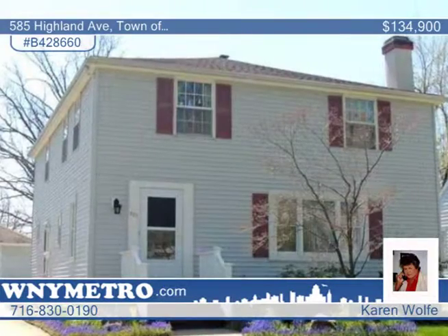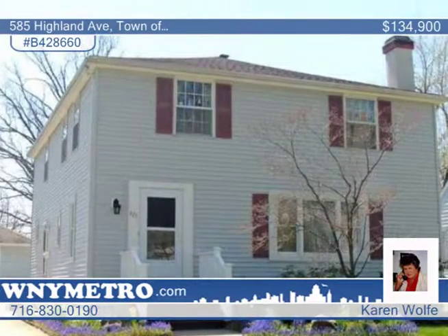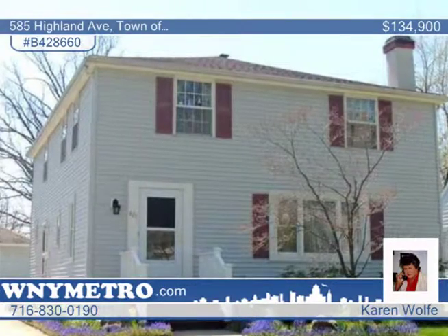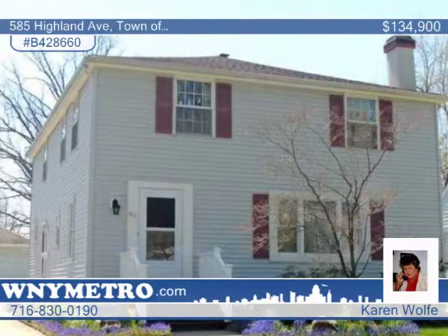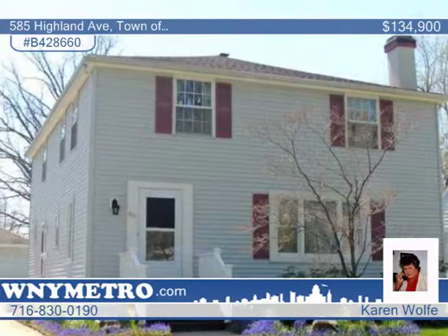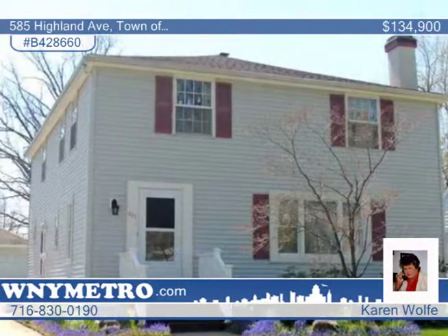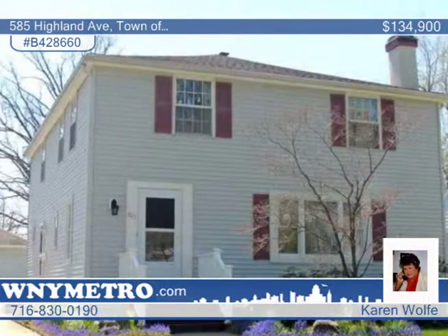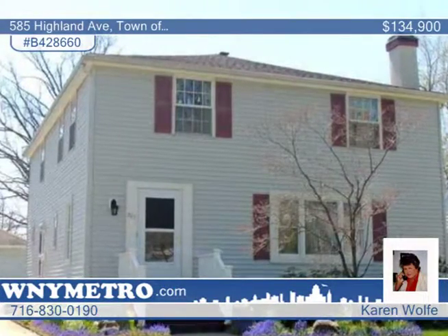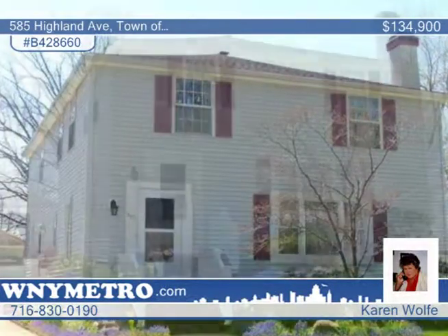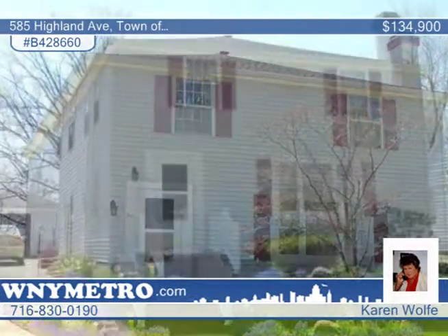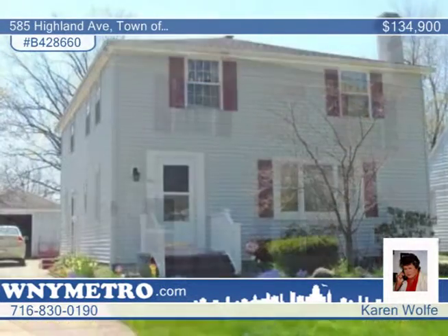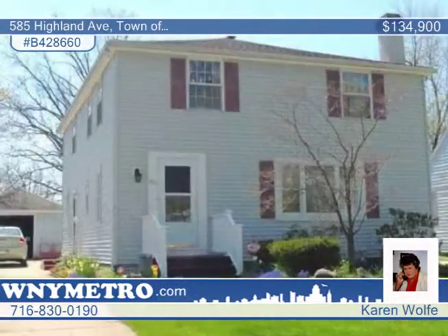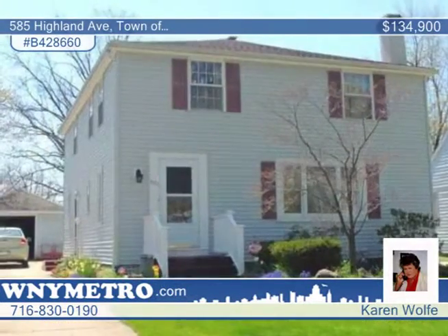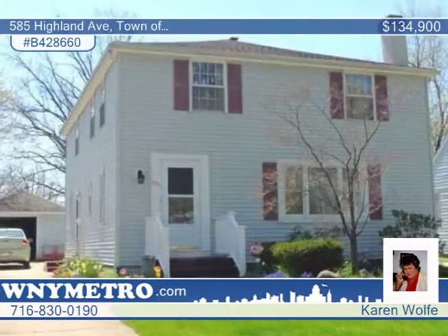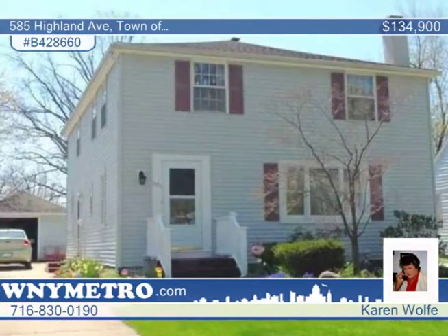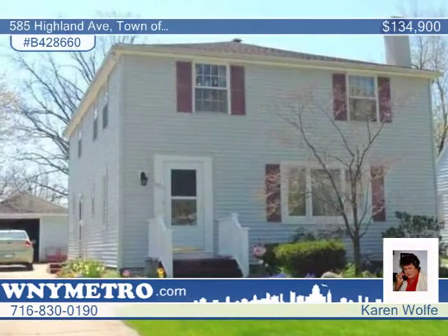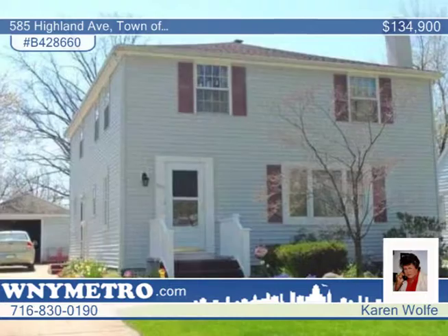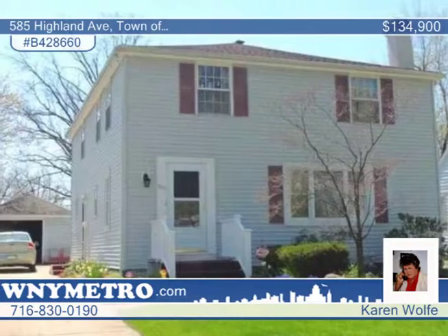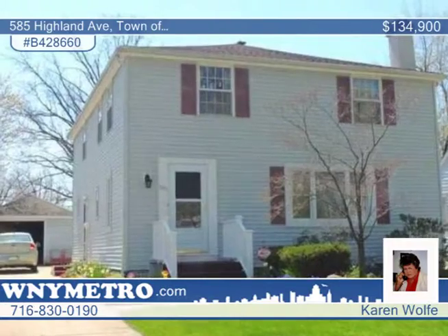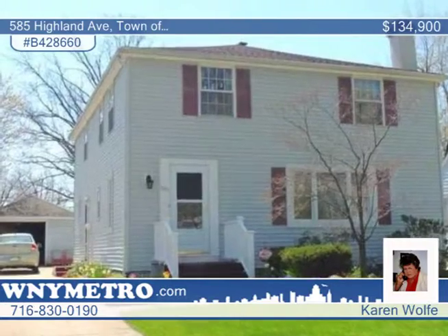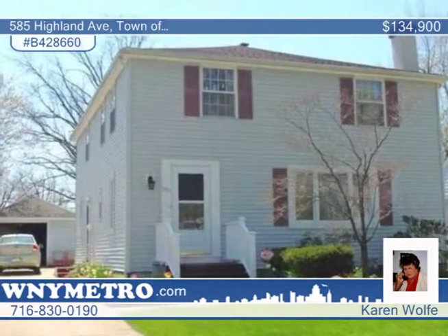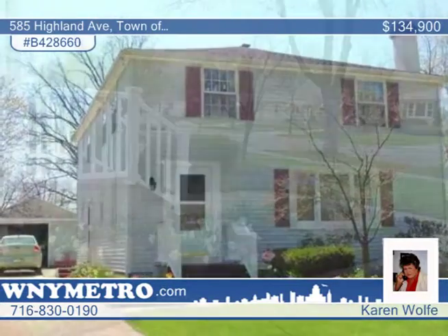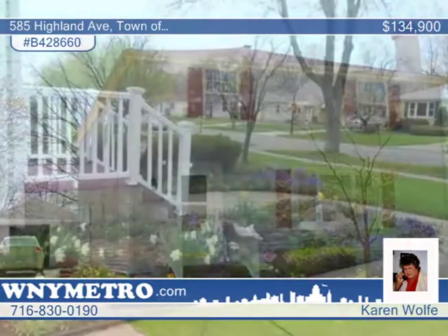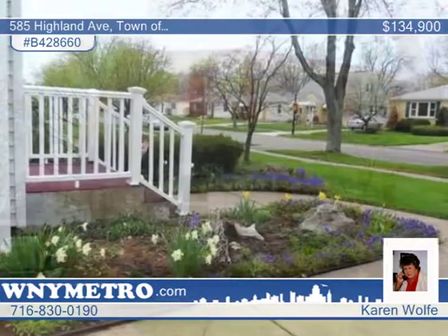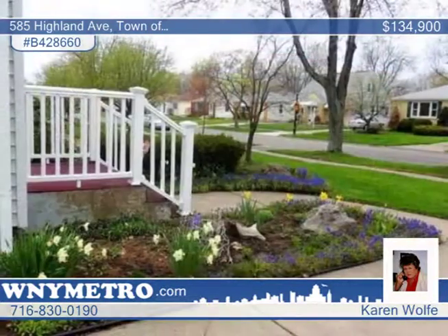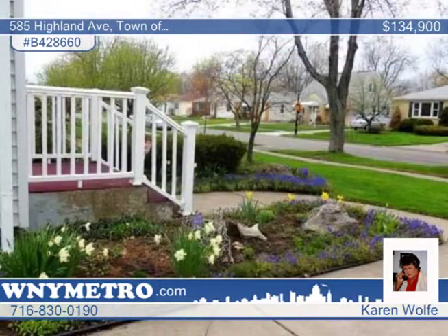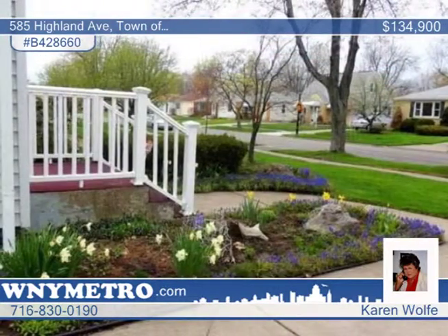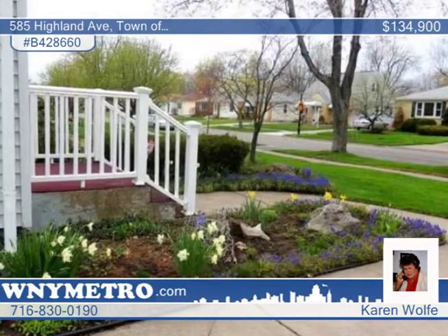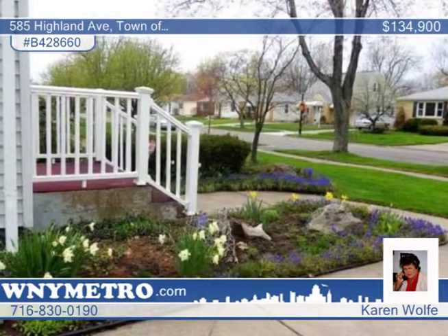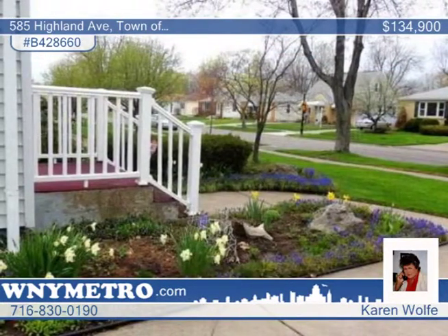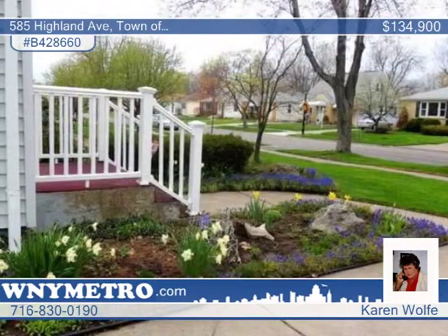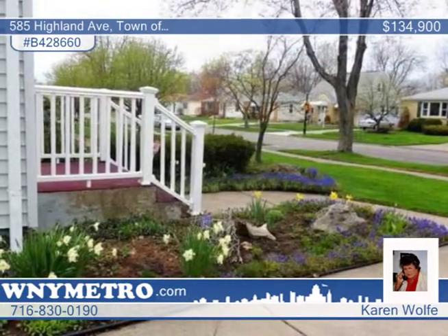Don't miss out on this incredible six-bedroom, two-bath home. There's a first-floor bedroom plus five second-floor bedrooms and a full bath on each floor.